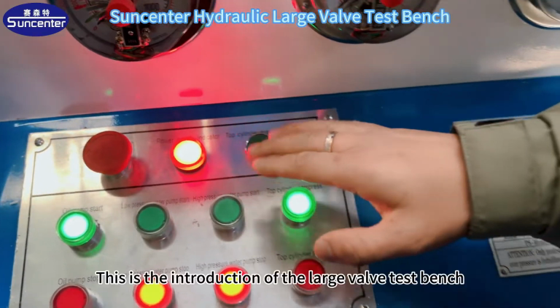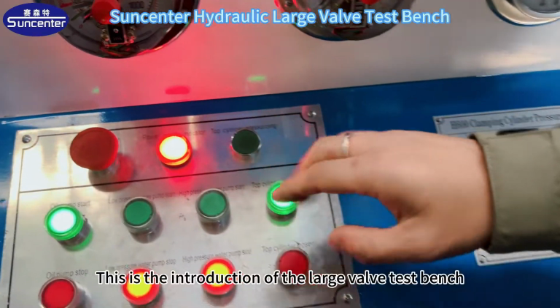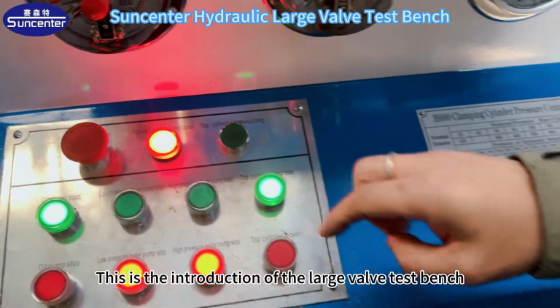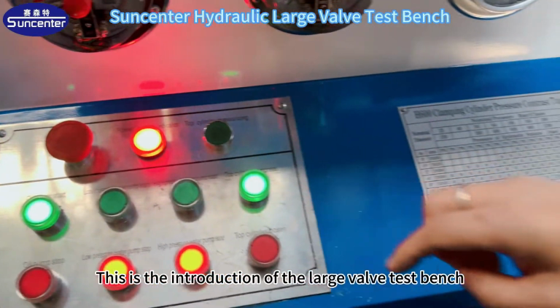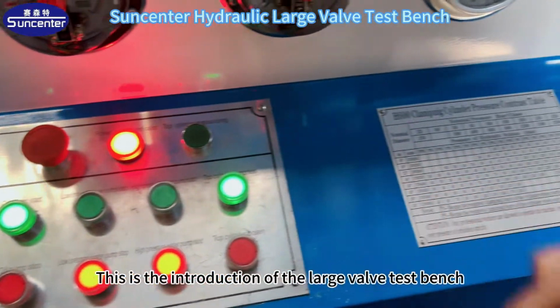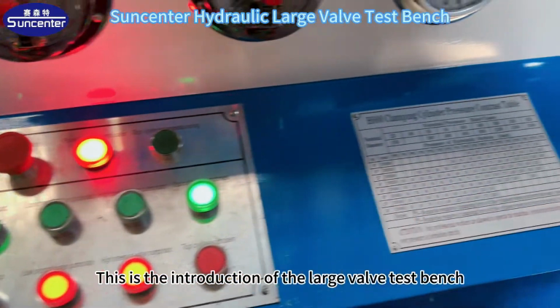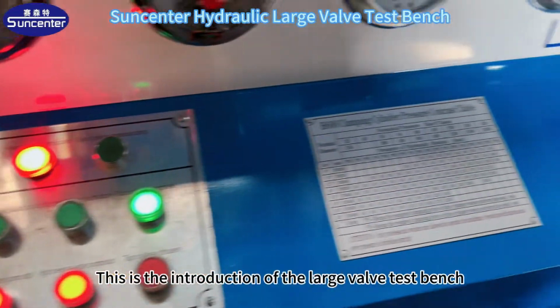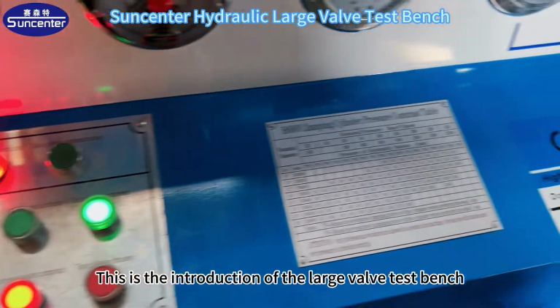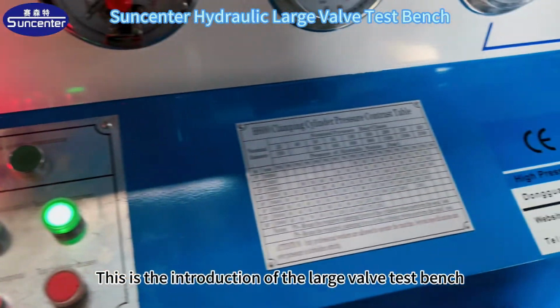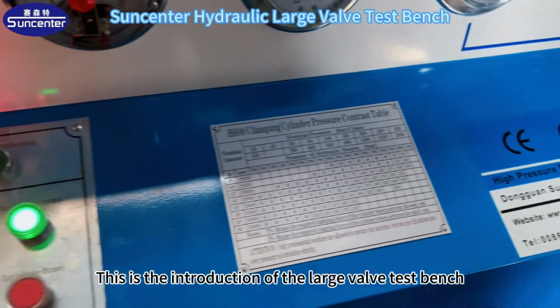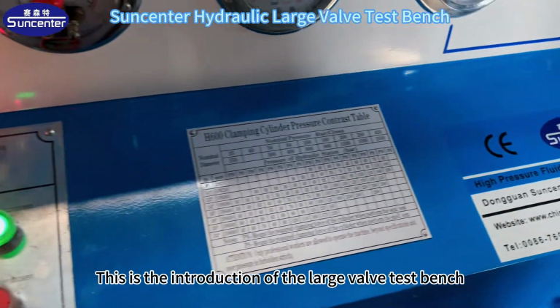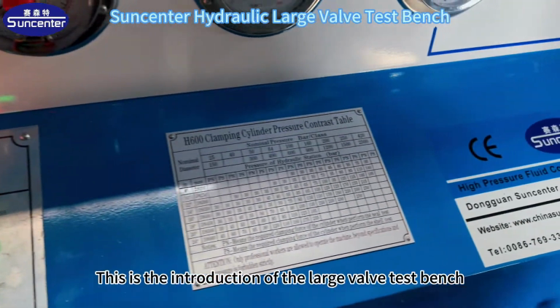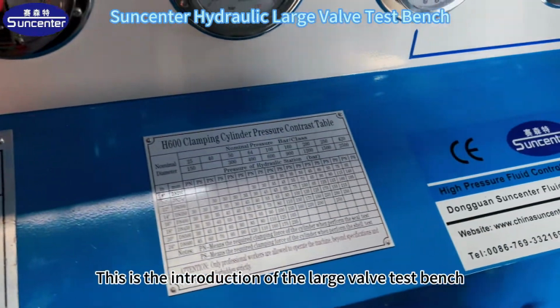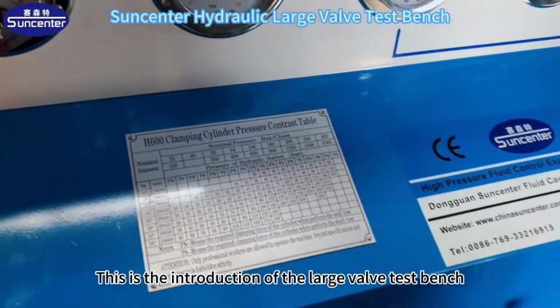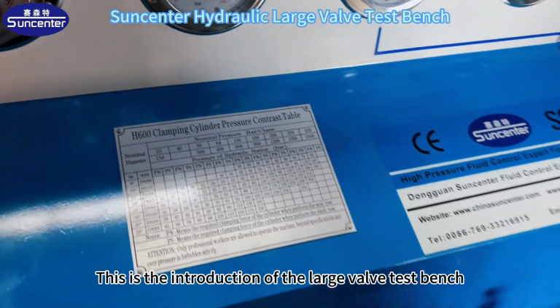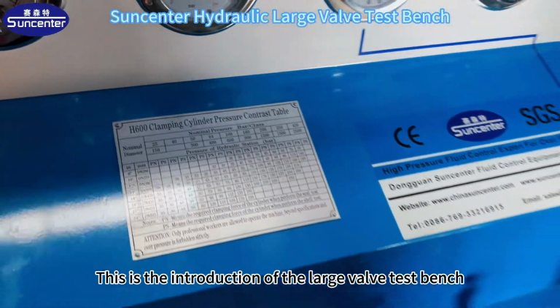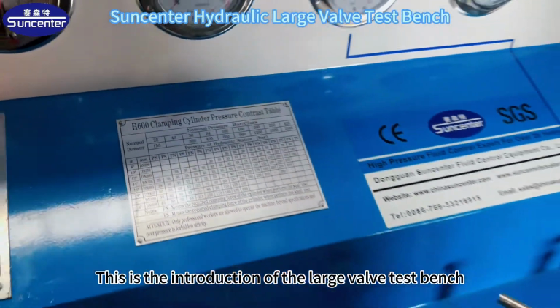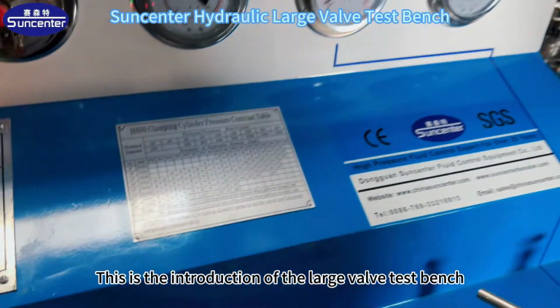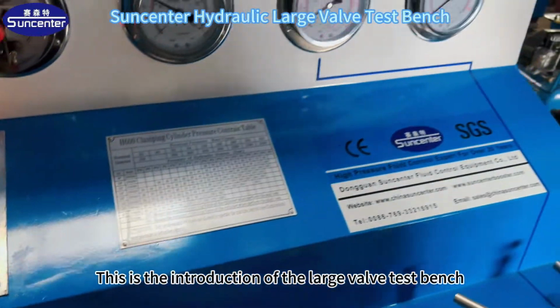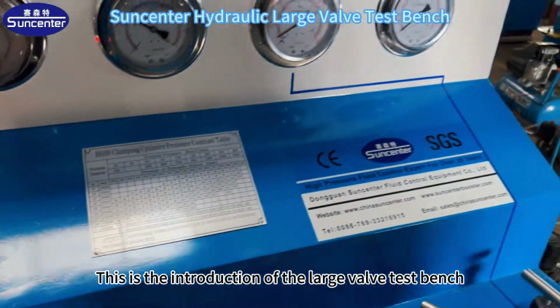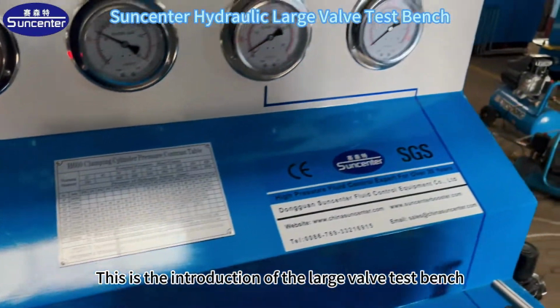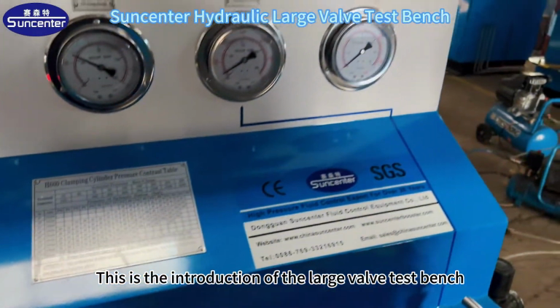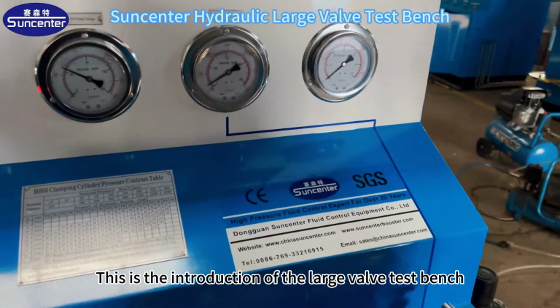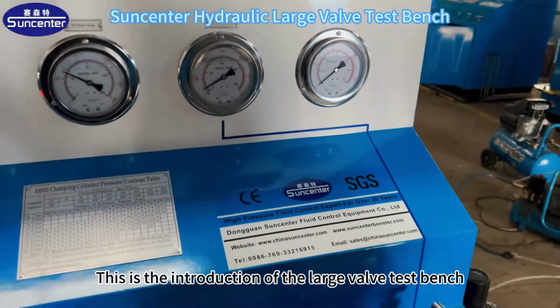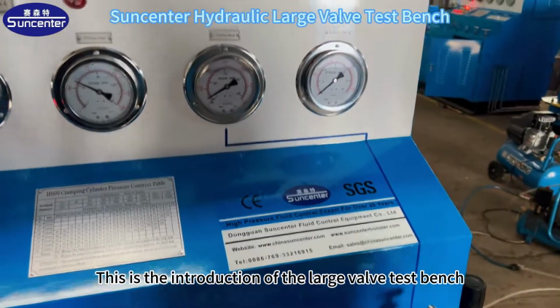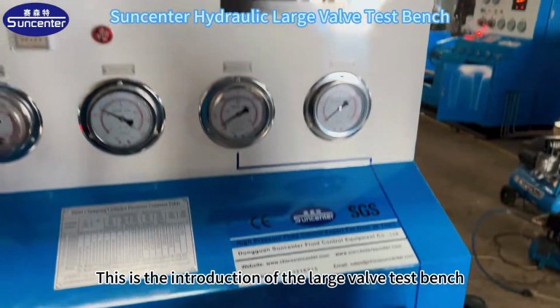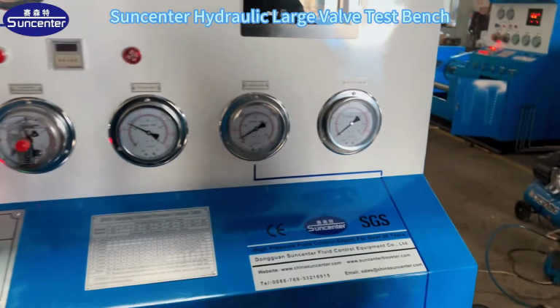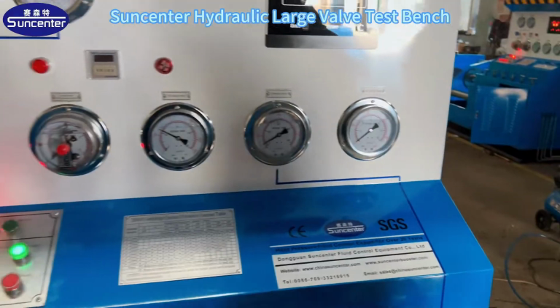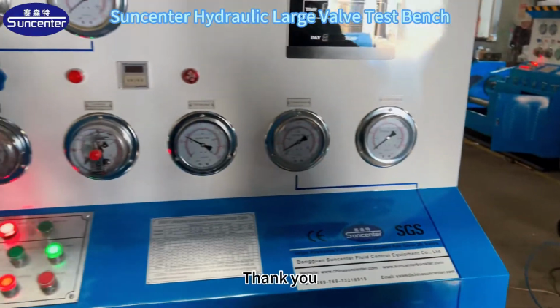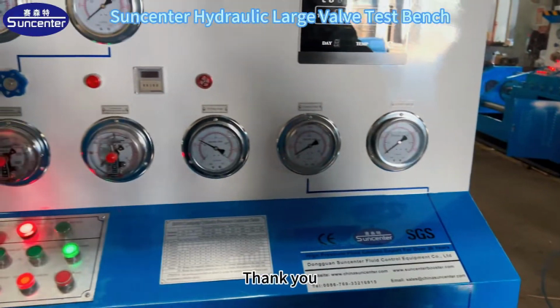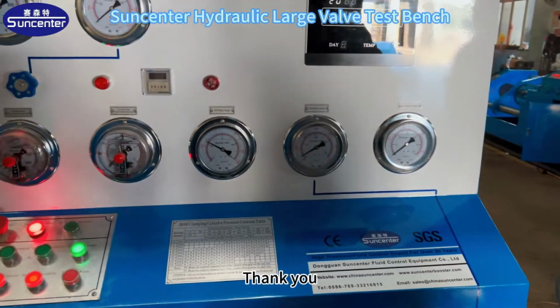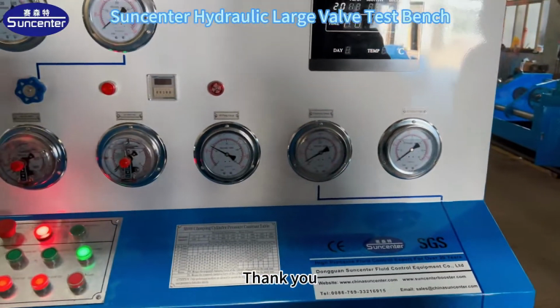This is the introduction of the large valve test bench. Thank you.